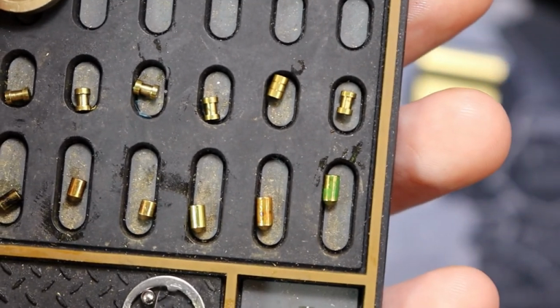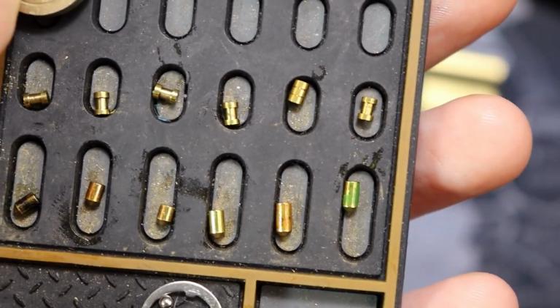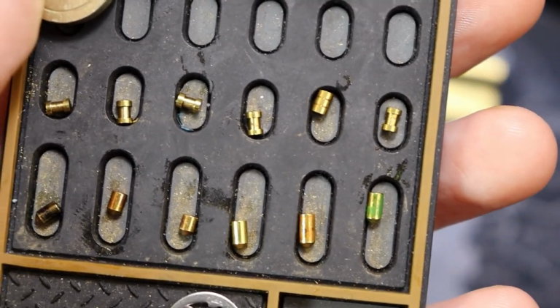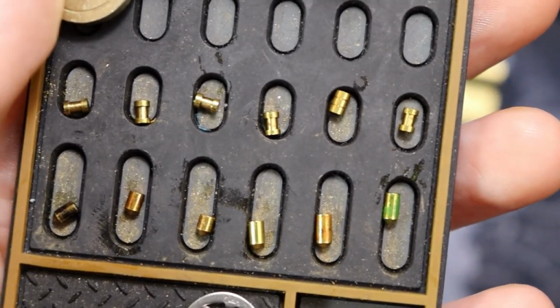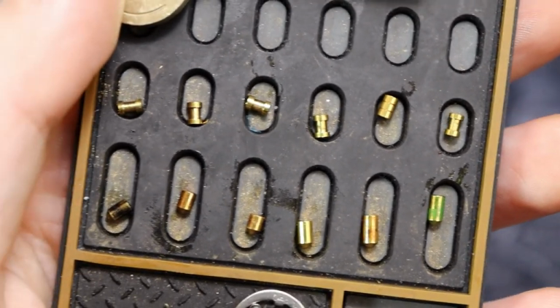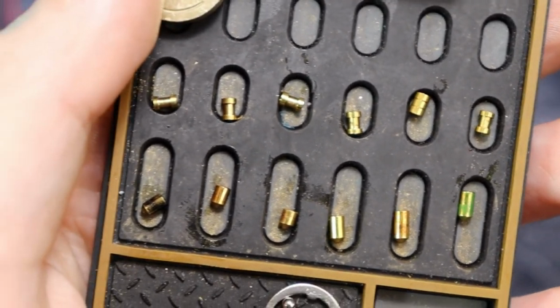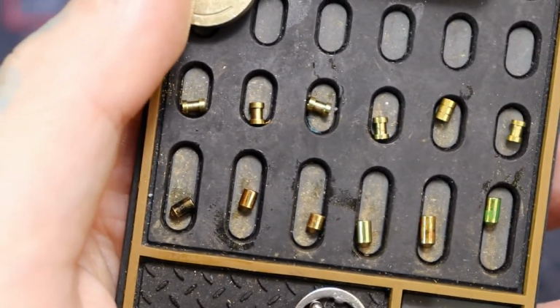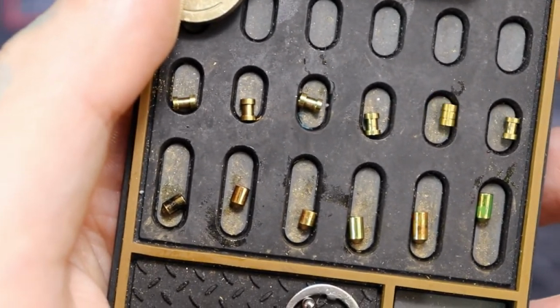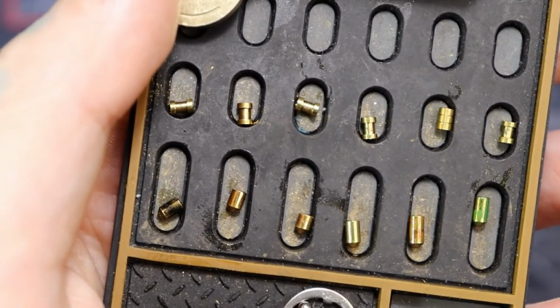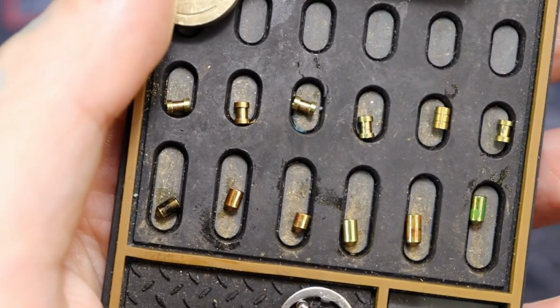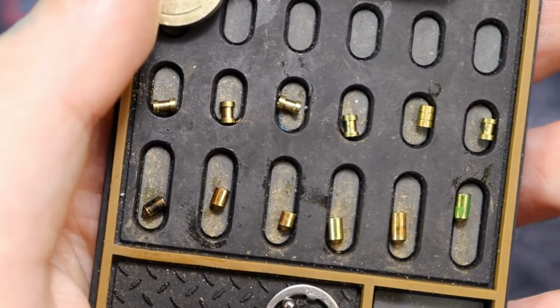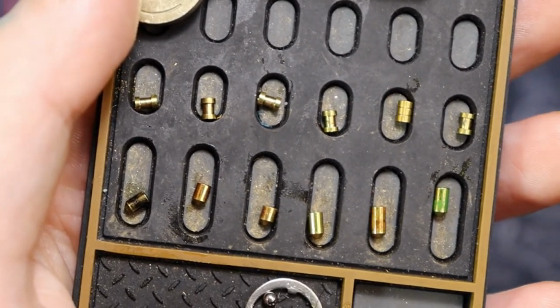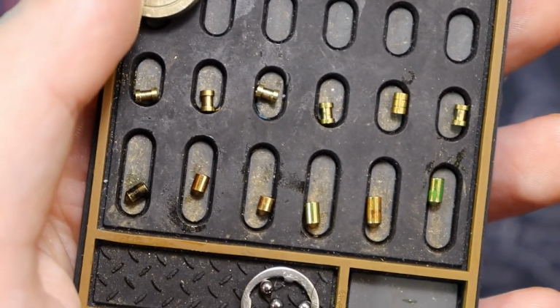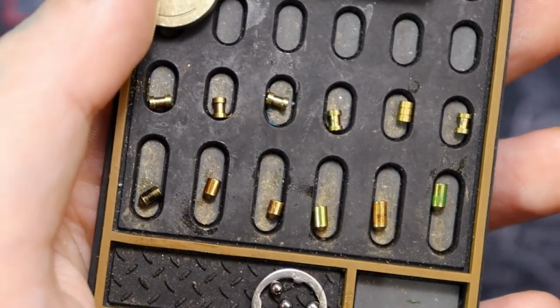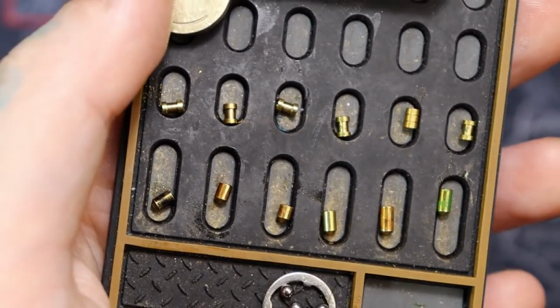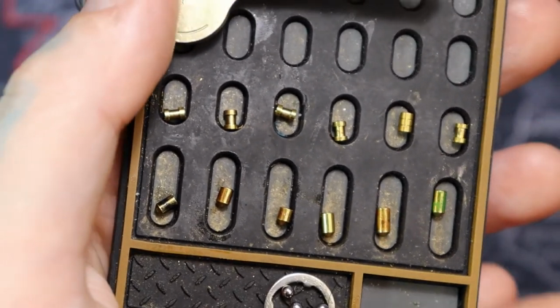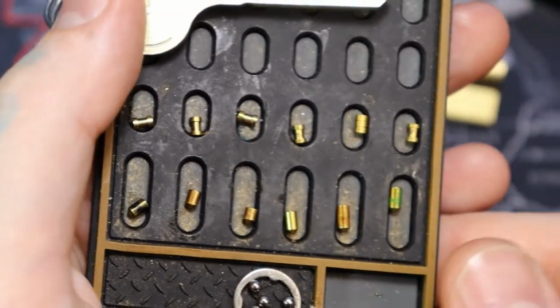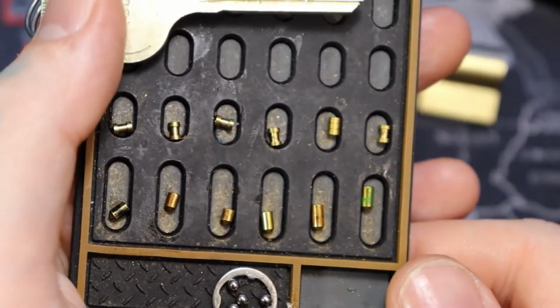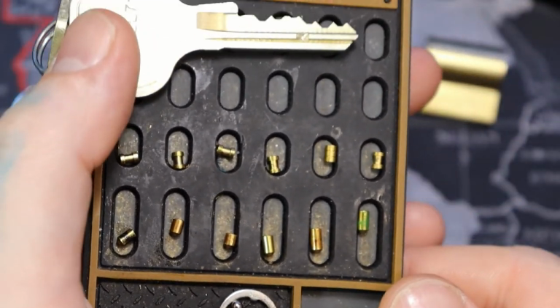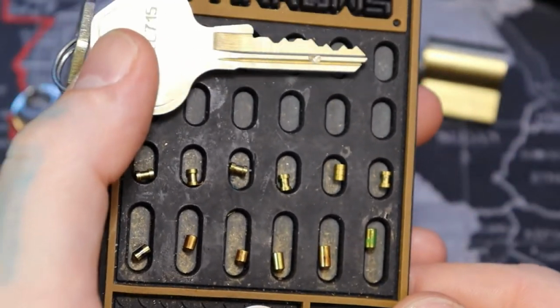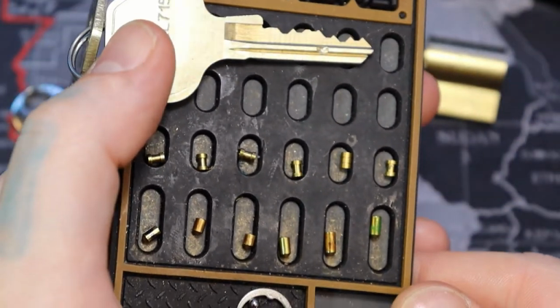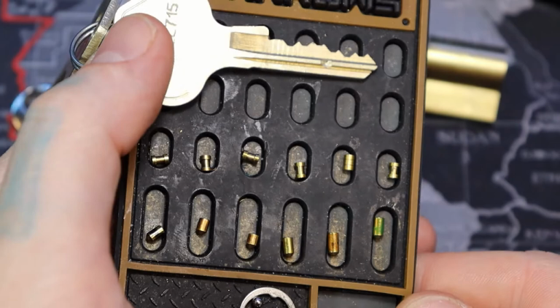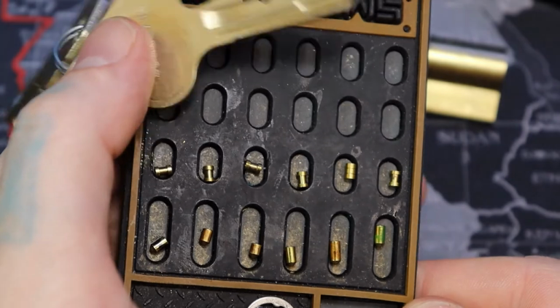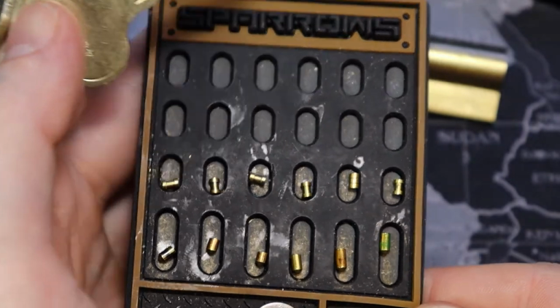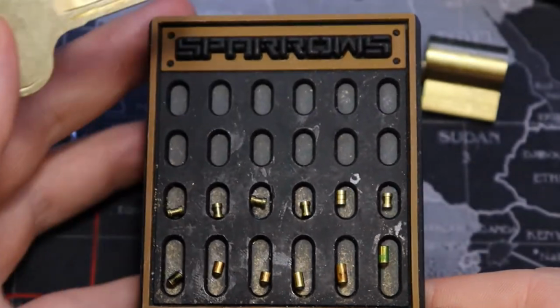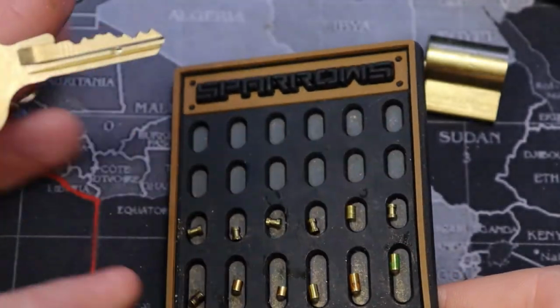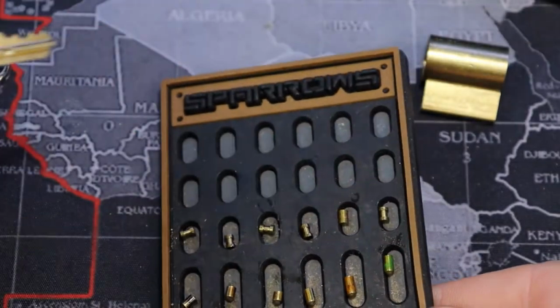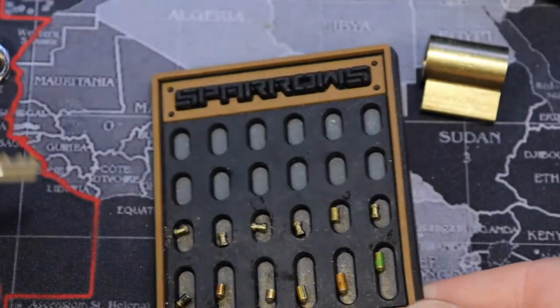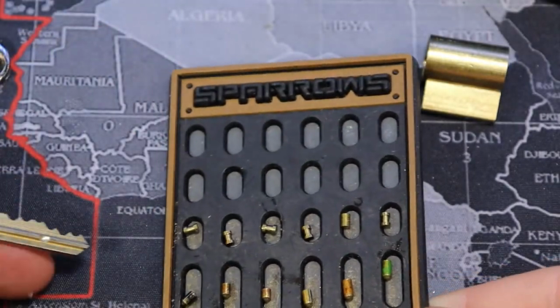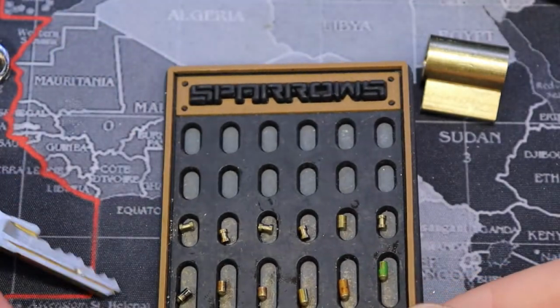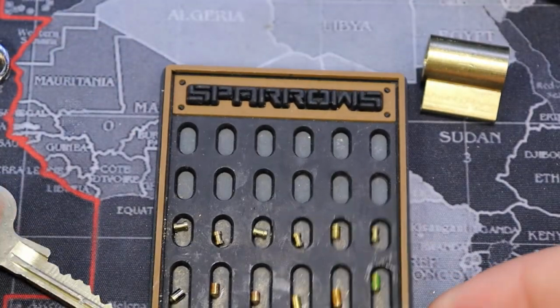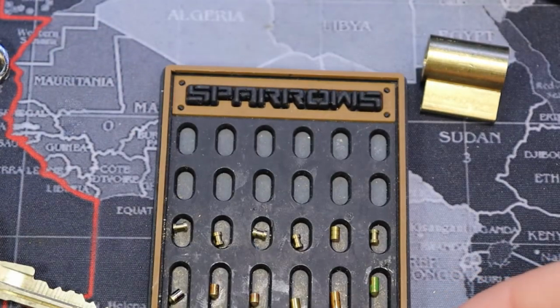But yeah, it almost feels a tad crunchy — just almost feels like a little bit of spring. So yeah, not too bad of a pick.